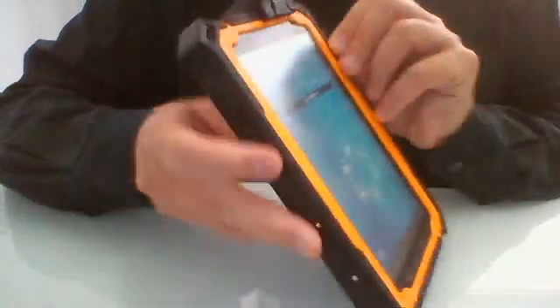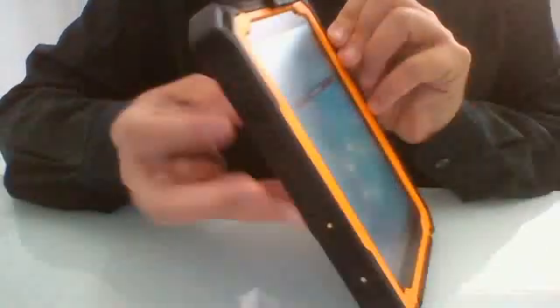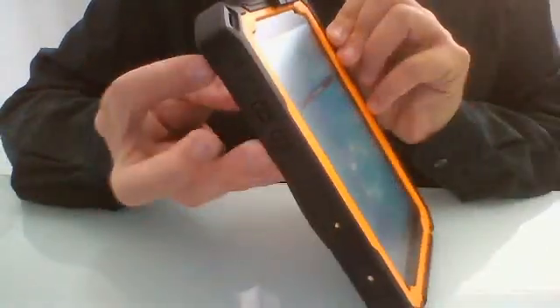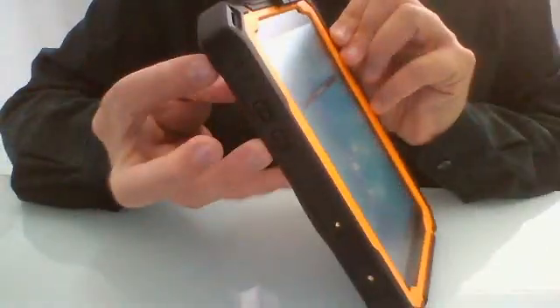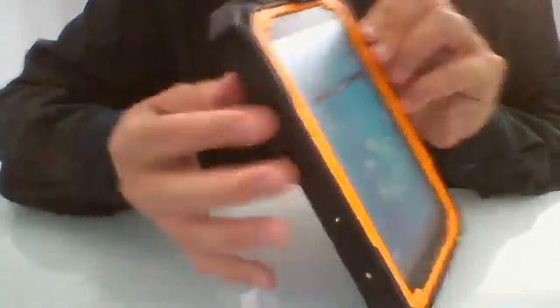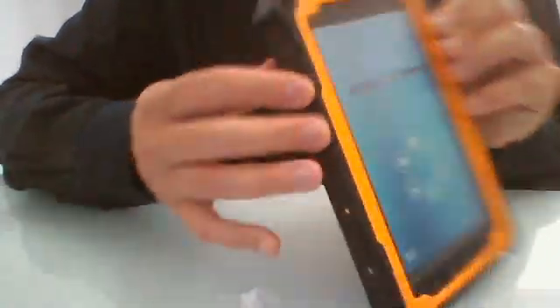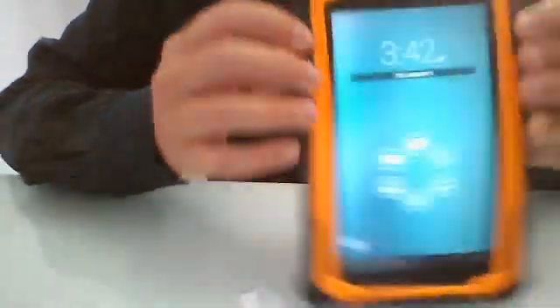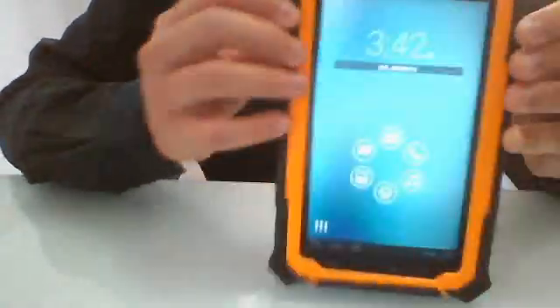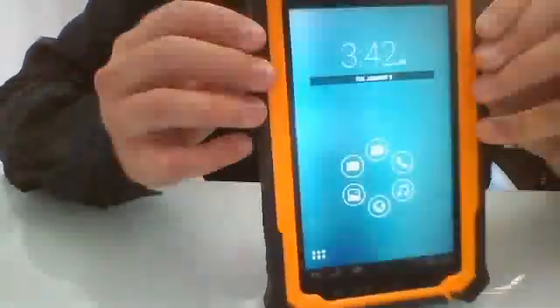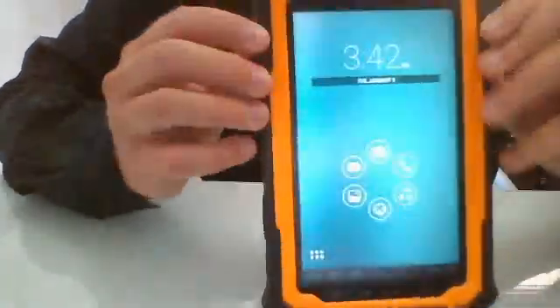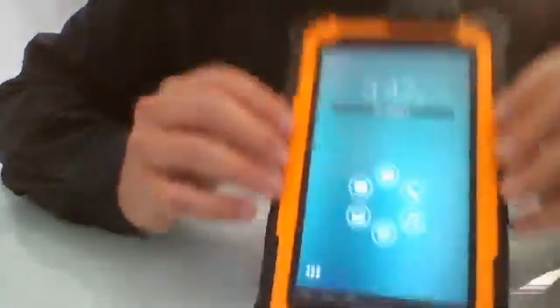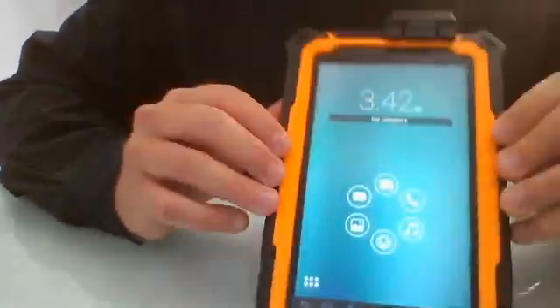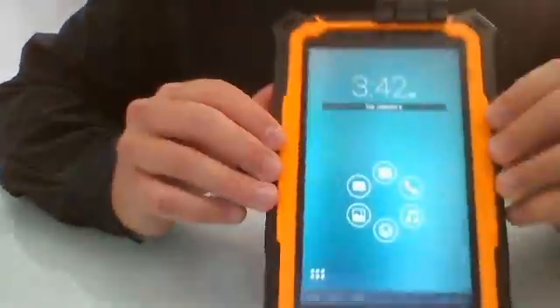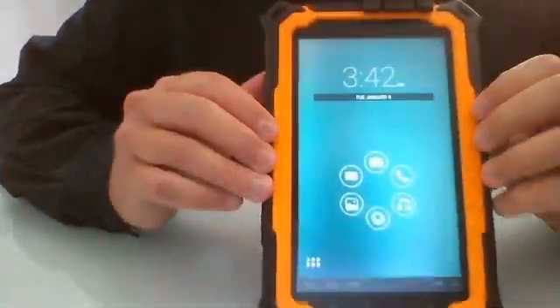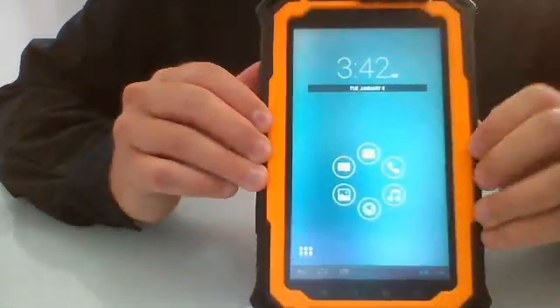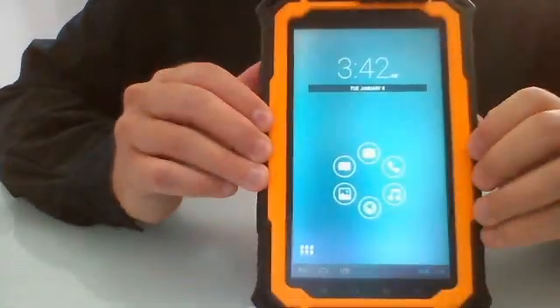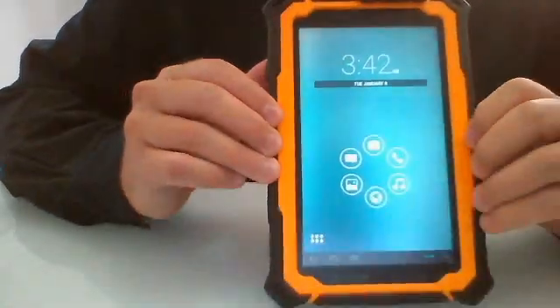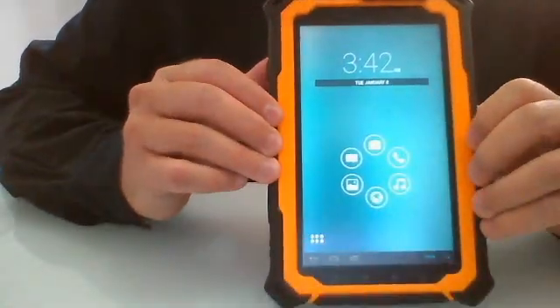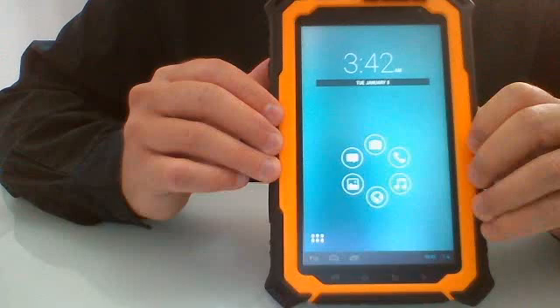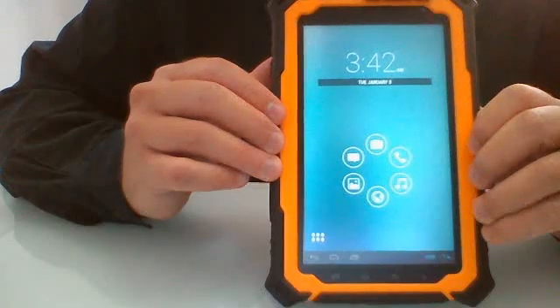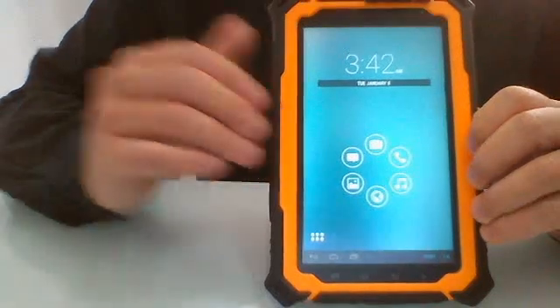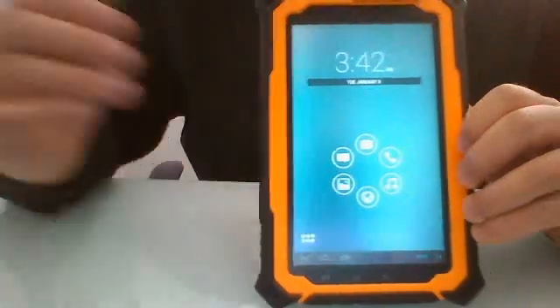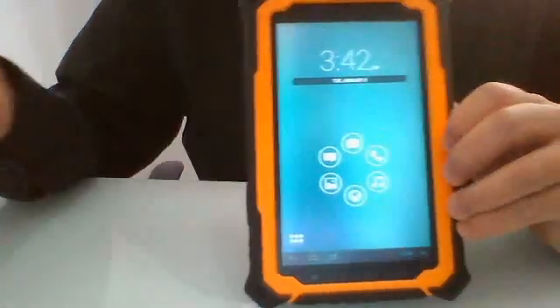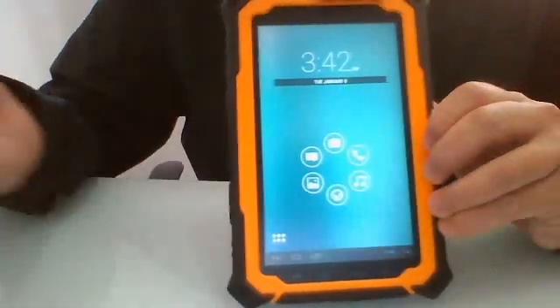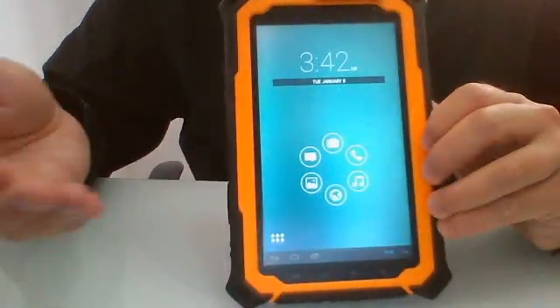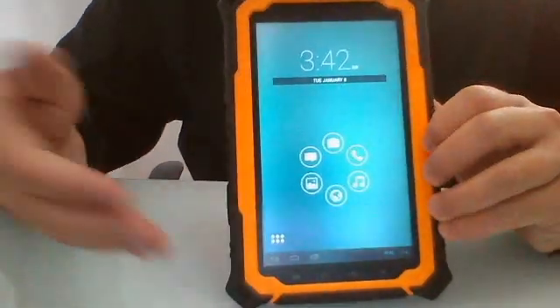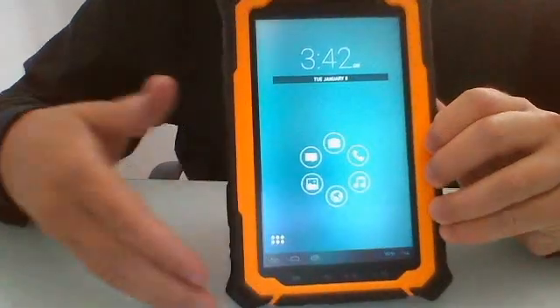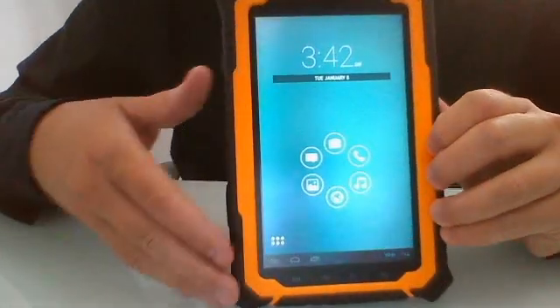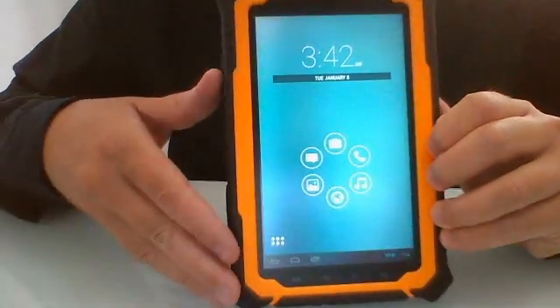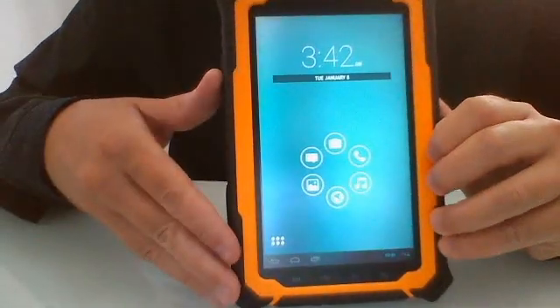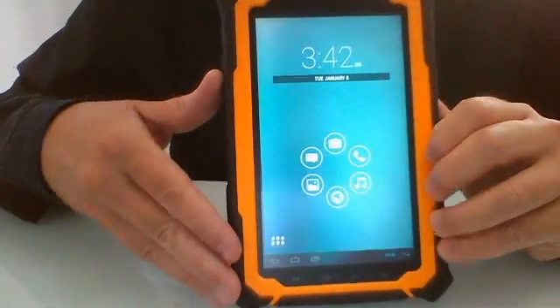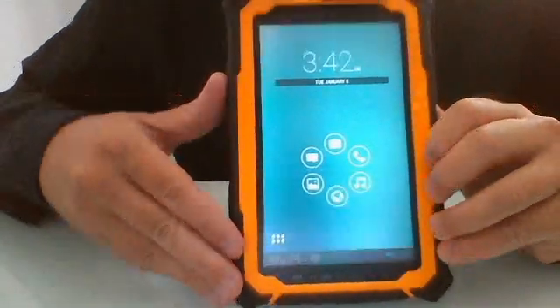It has a microphone here, so on the field you are totally protected in terms of communication.